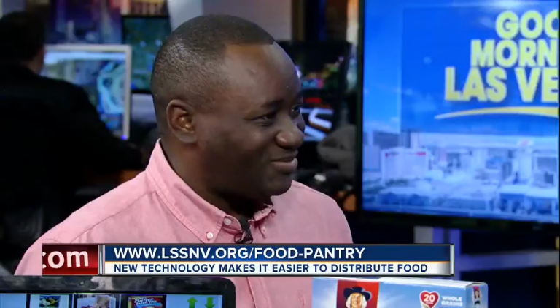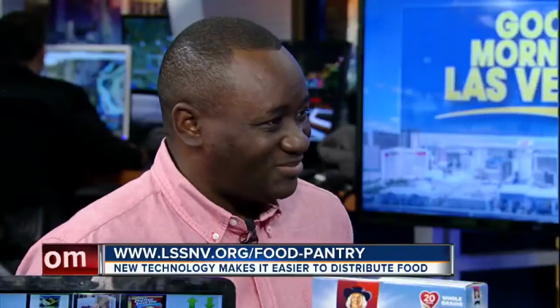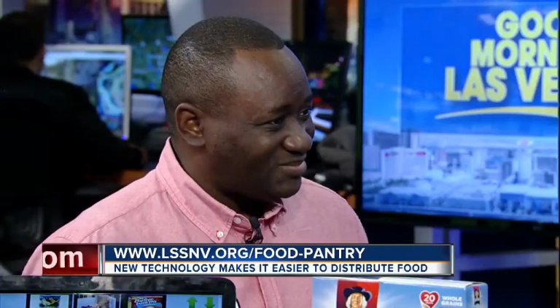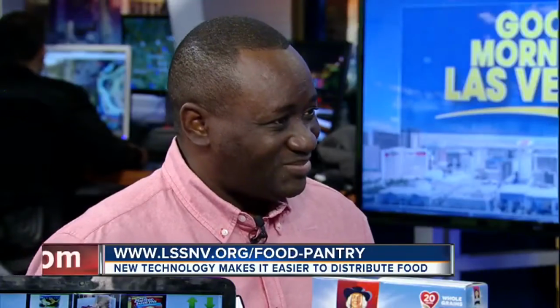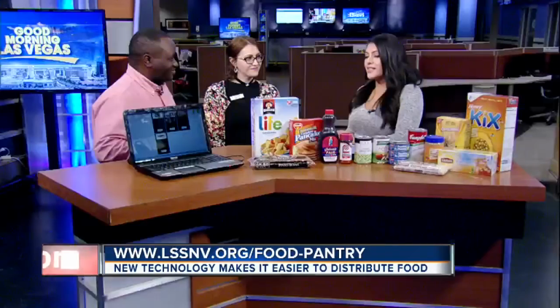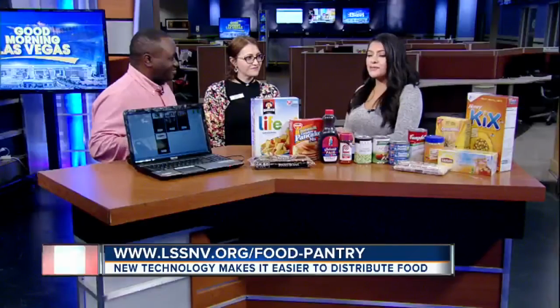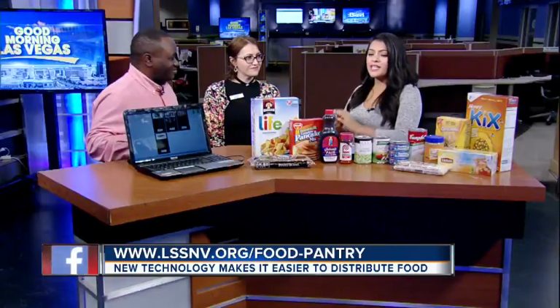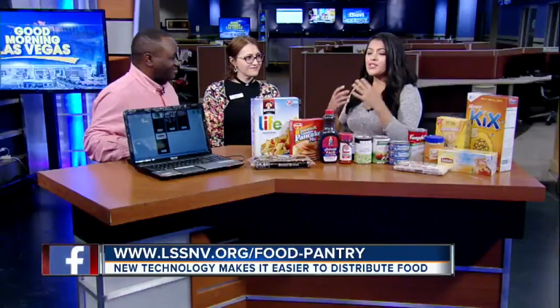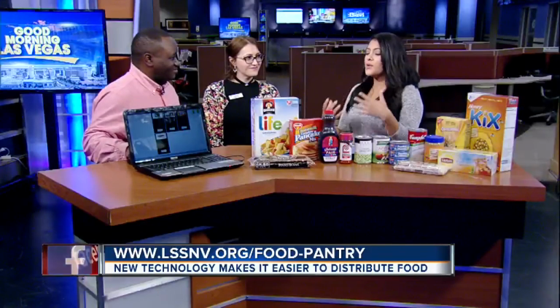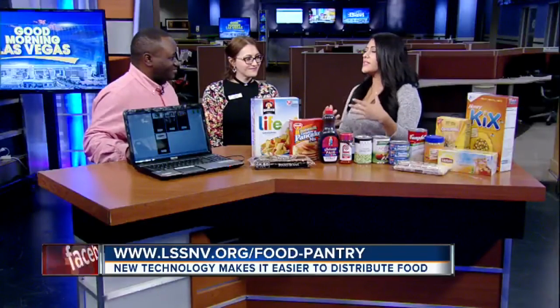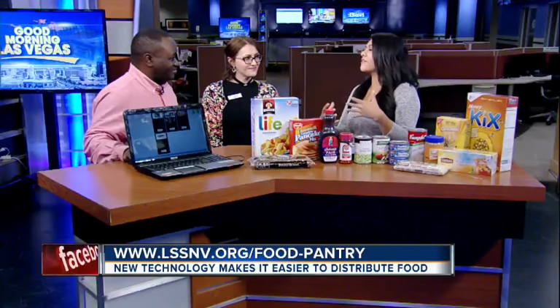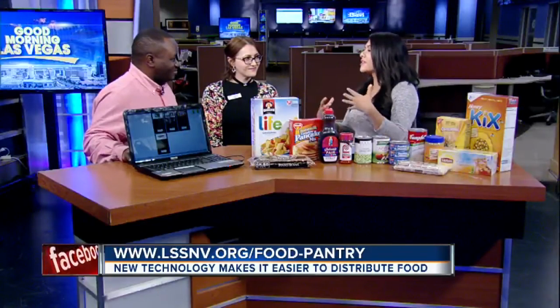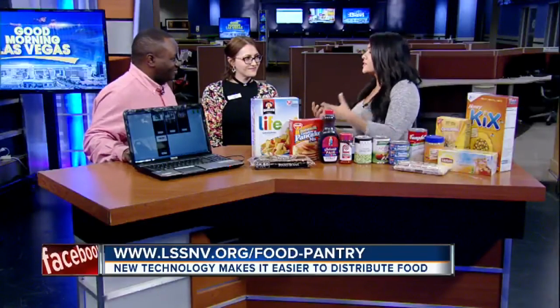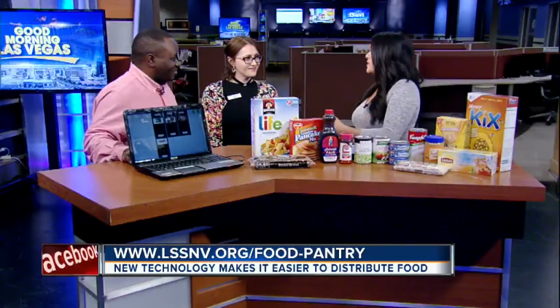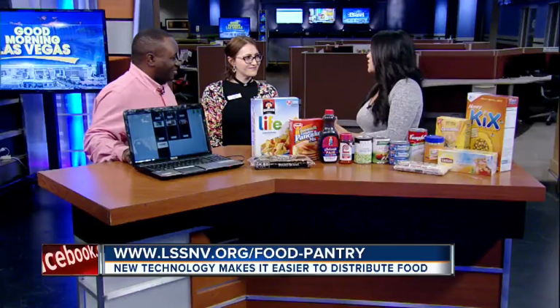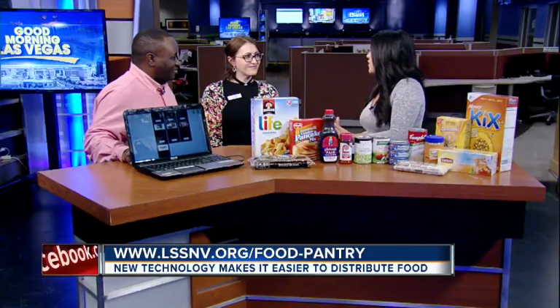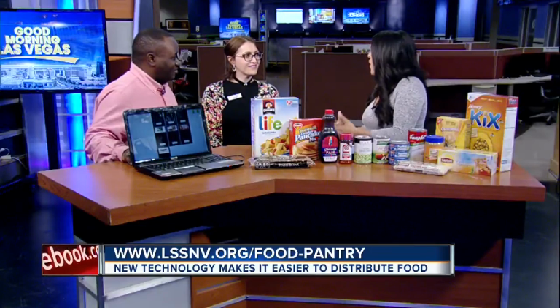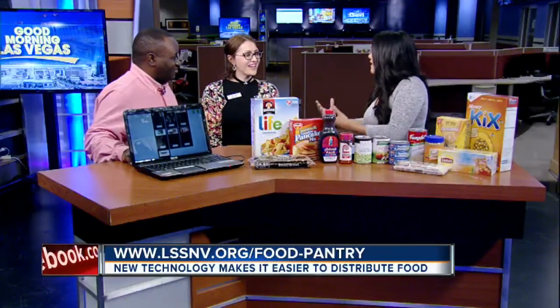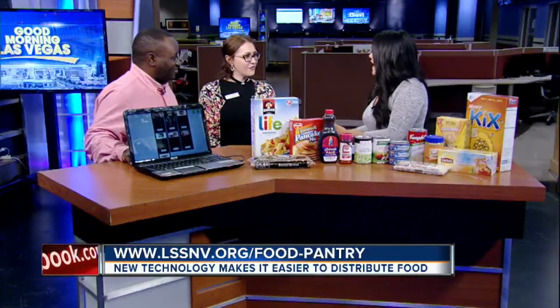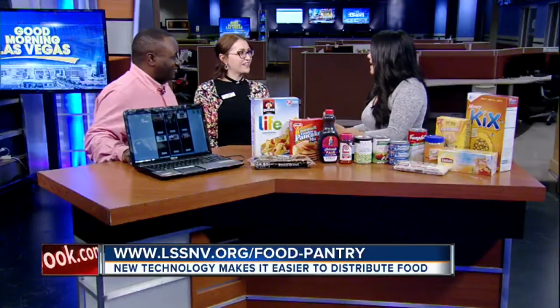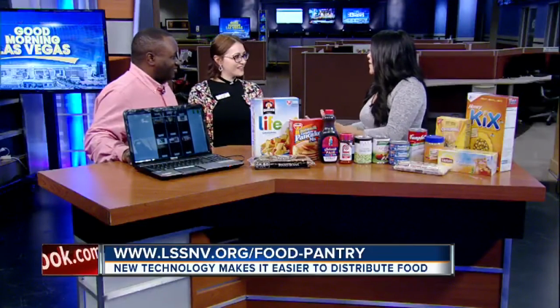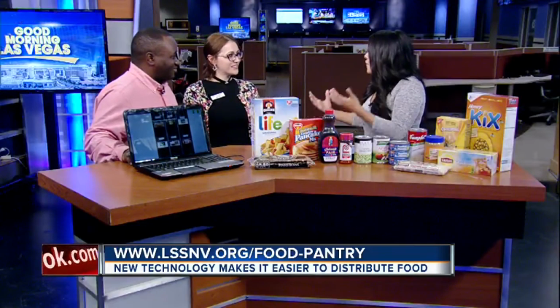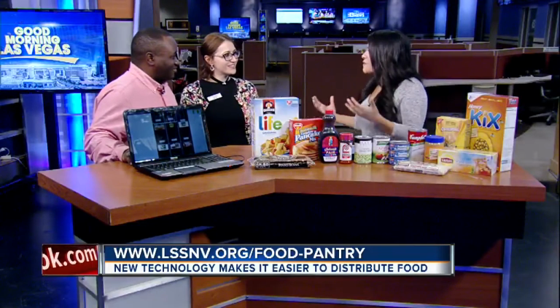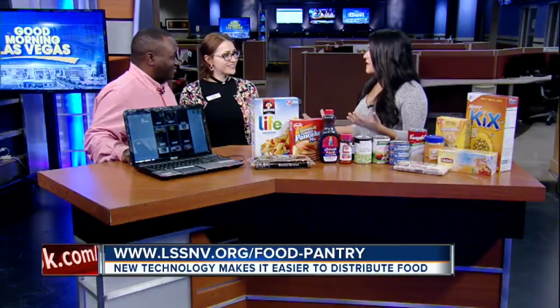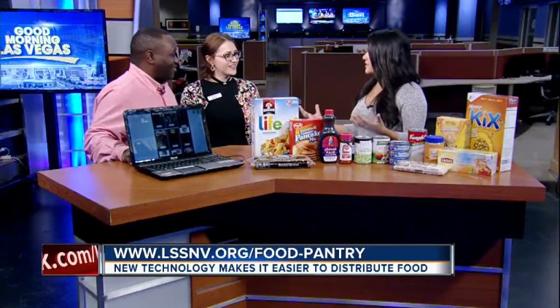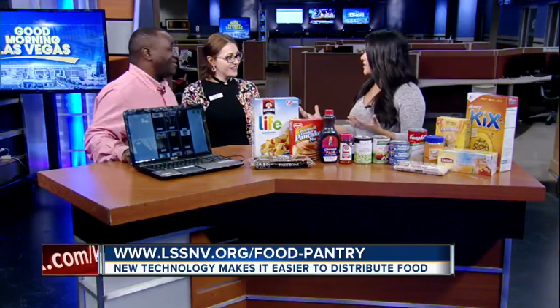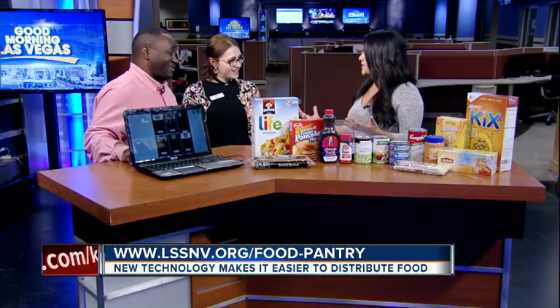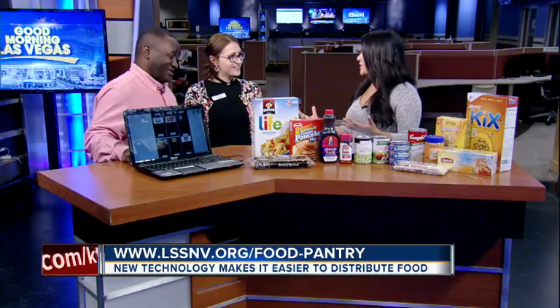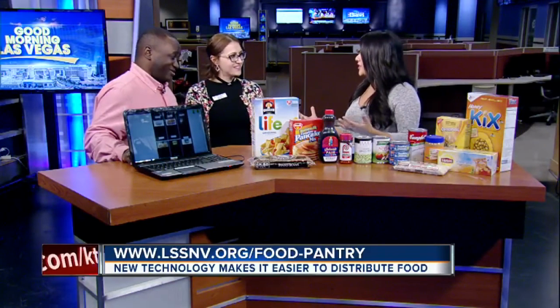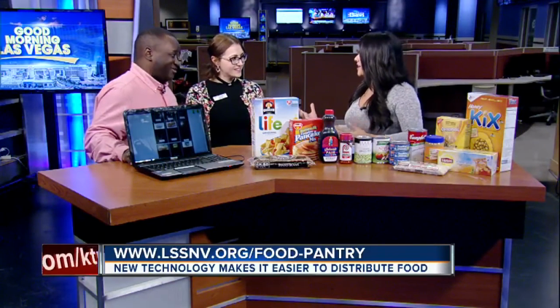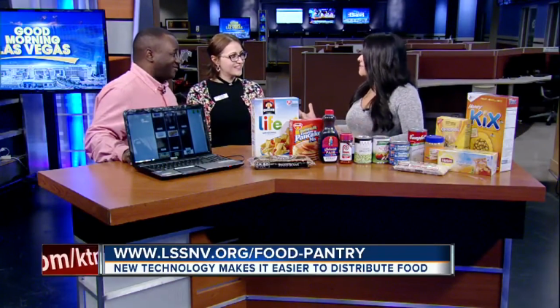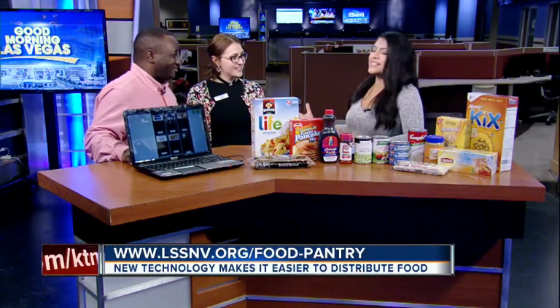That's amazing. Everything's going digital — why not? Food pantries going digital. That is amazing.